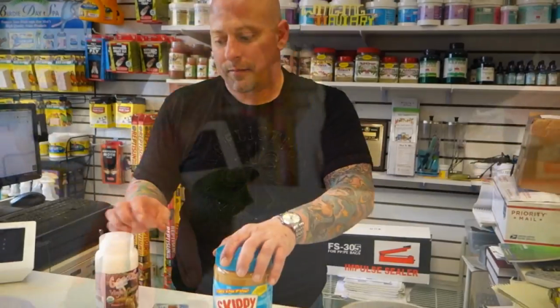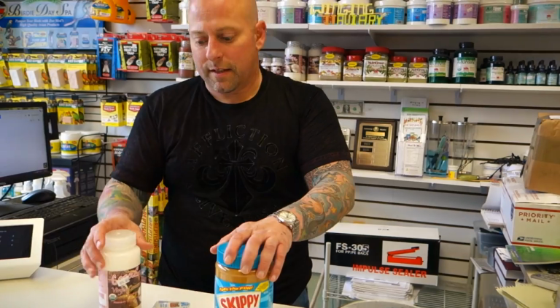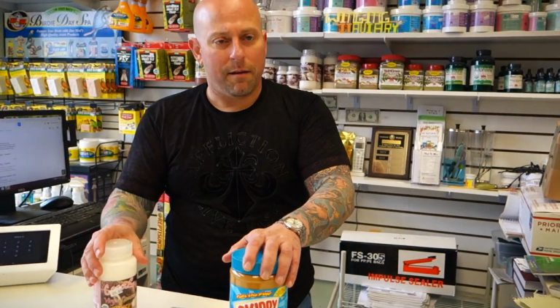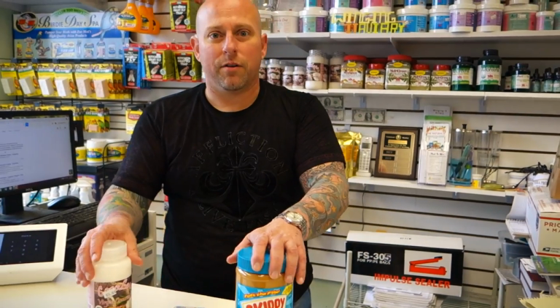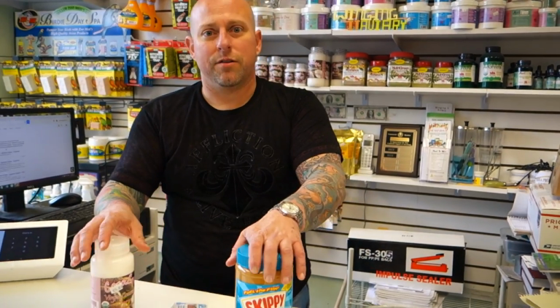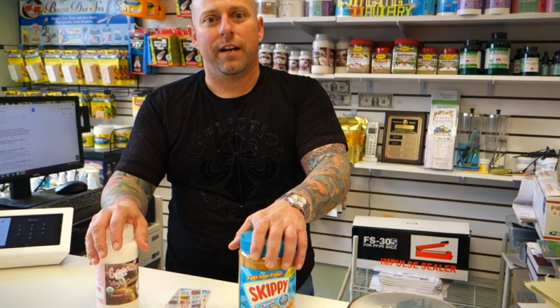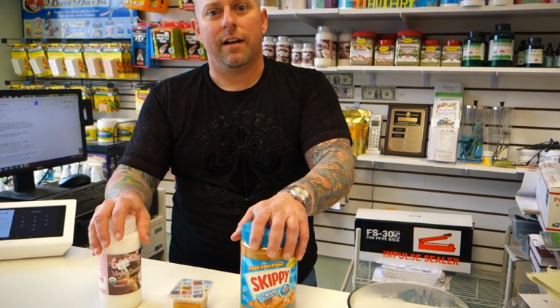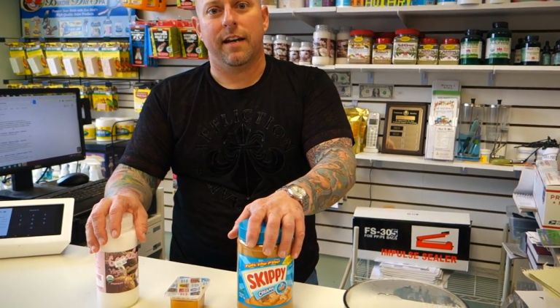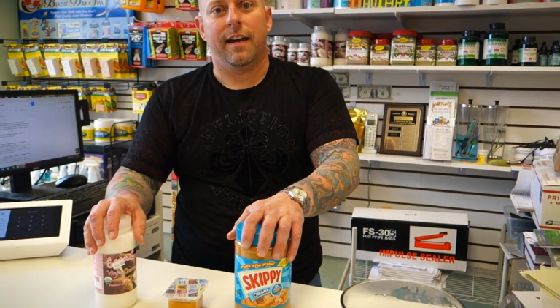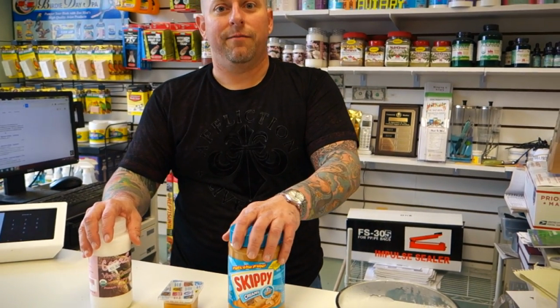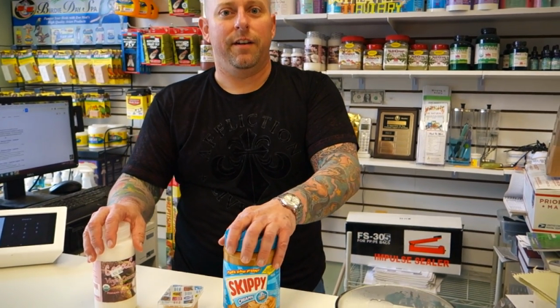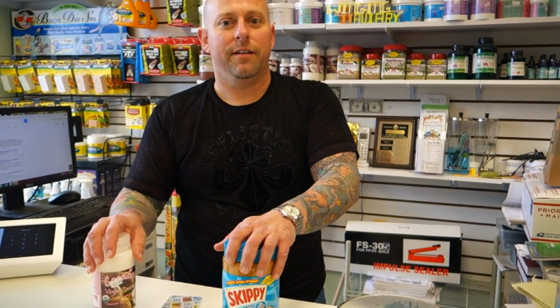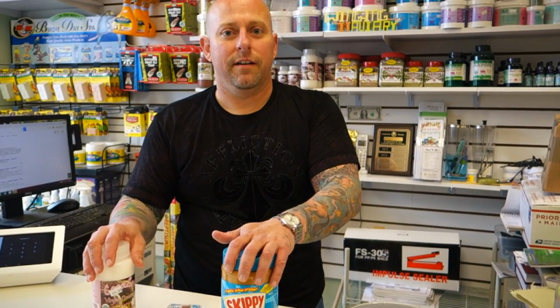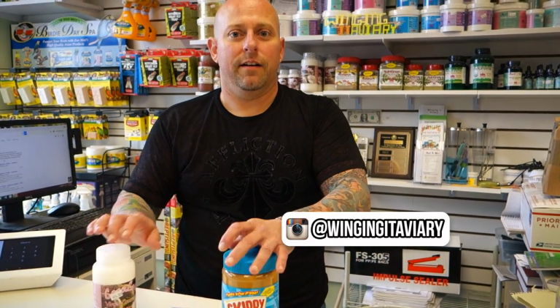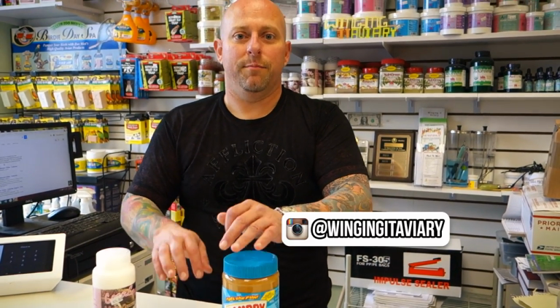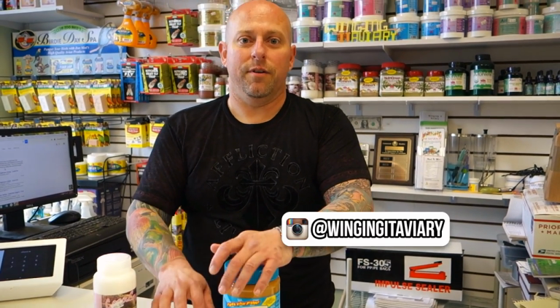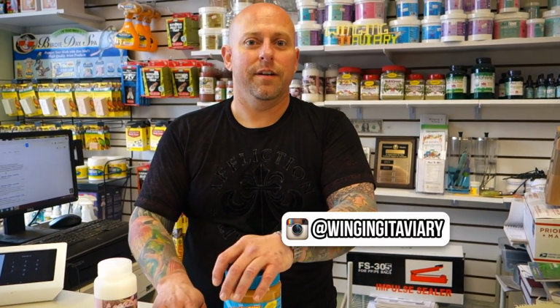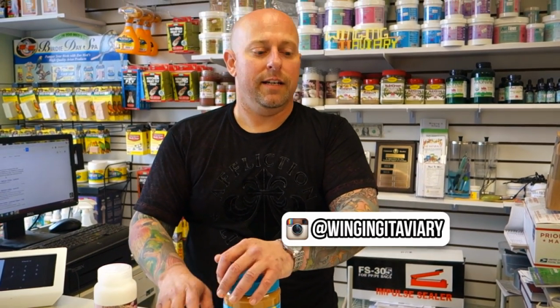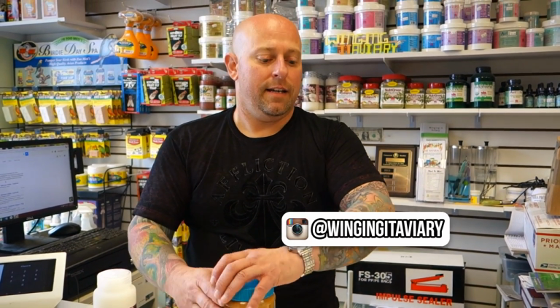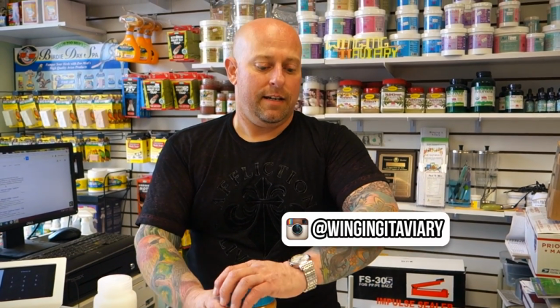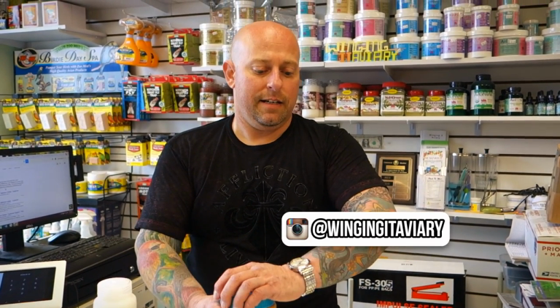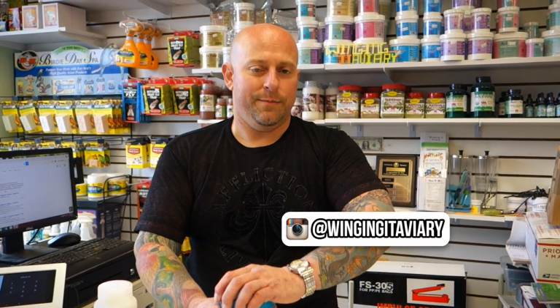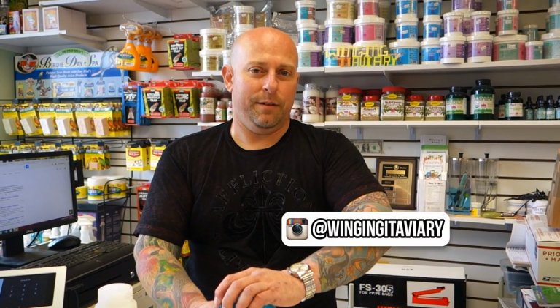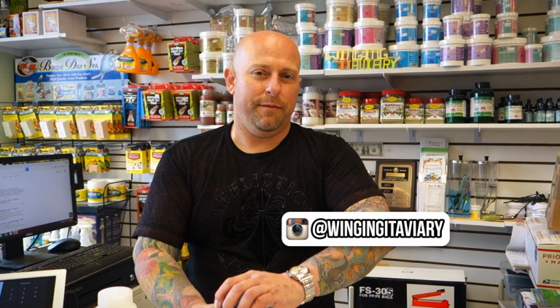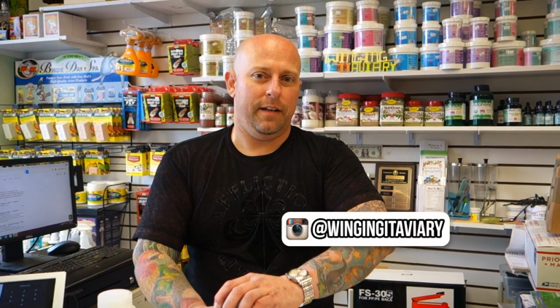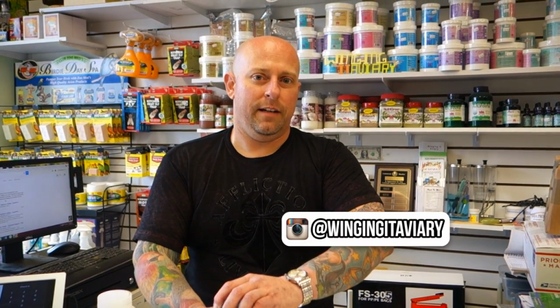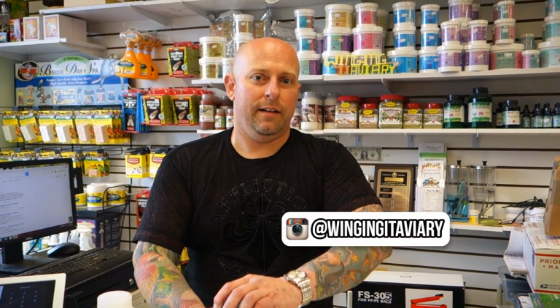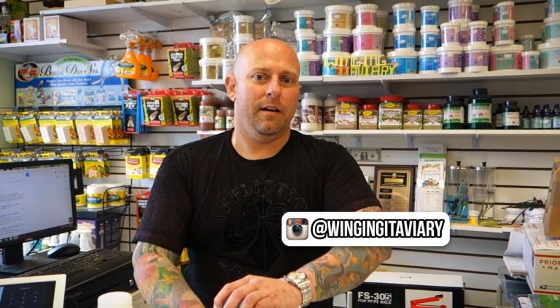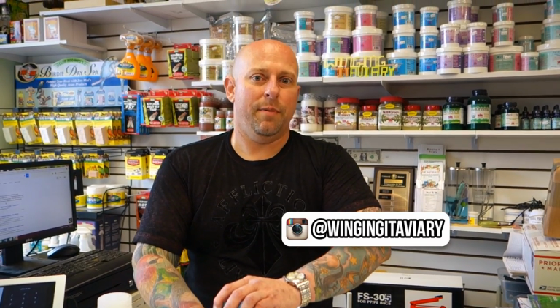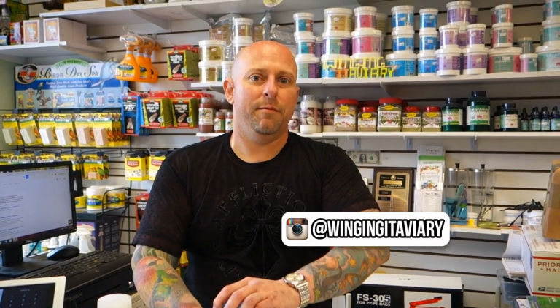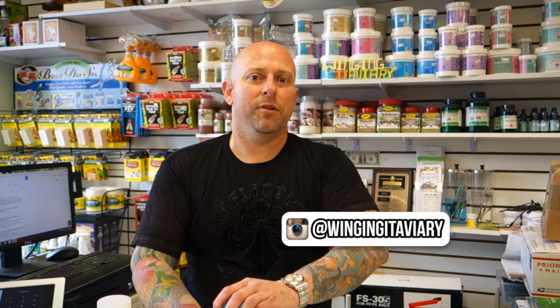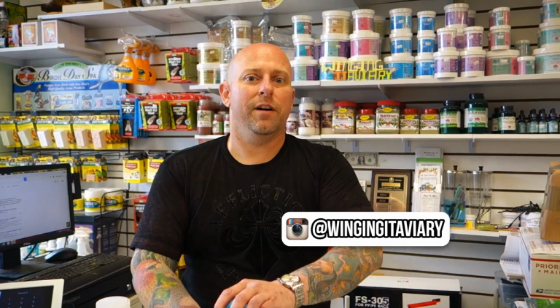Today I'm going to show you guys how to hand feed a bird. We're going to be feeding a baby macaw.